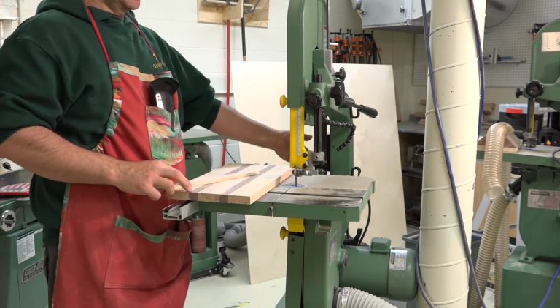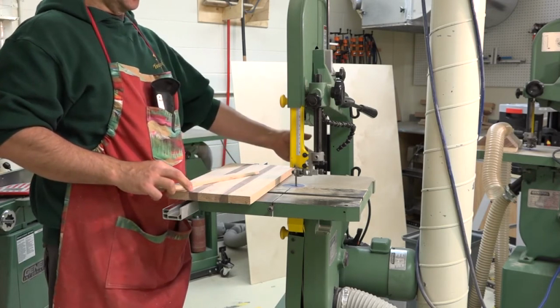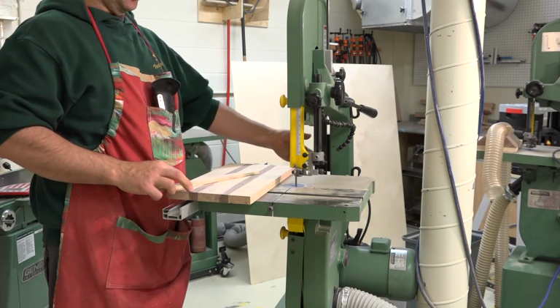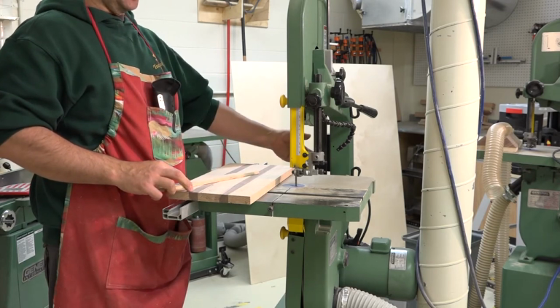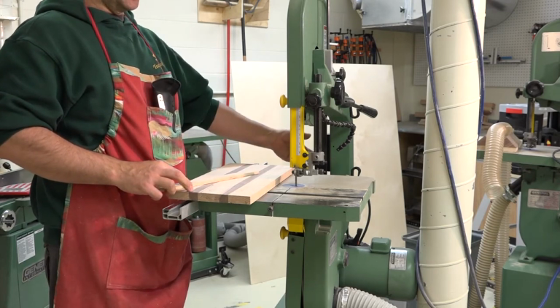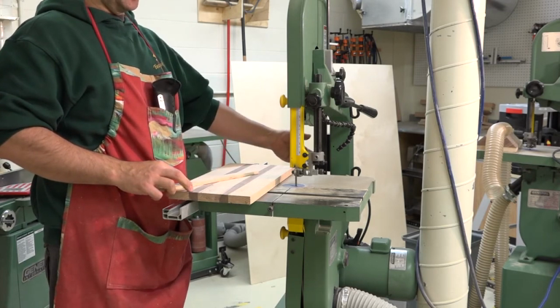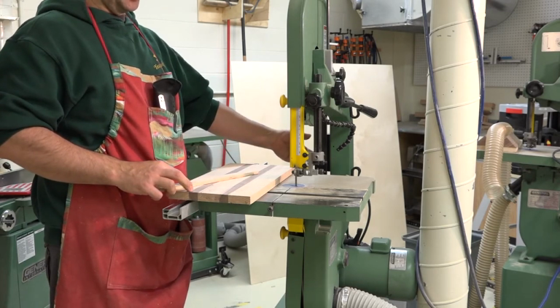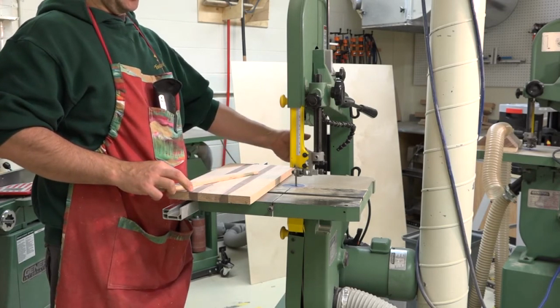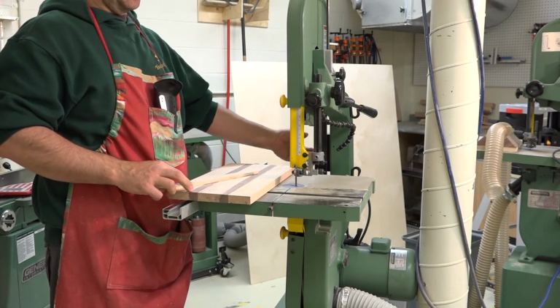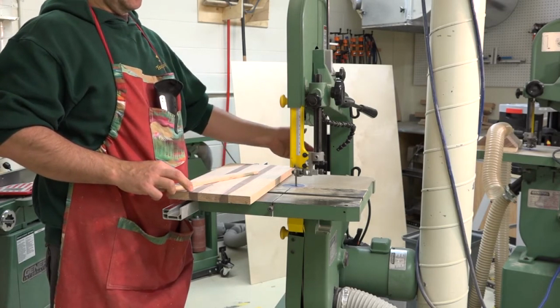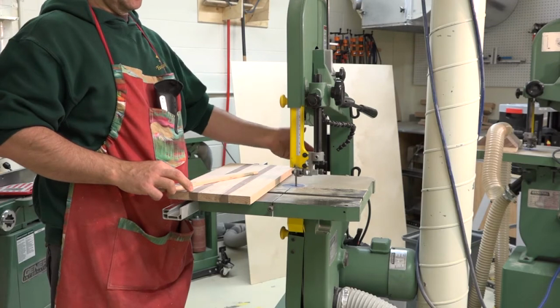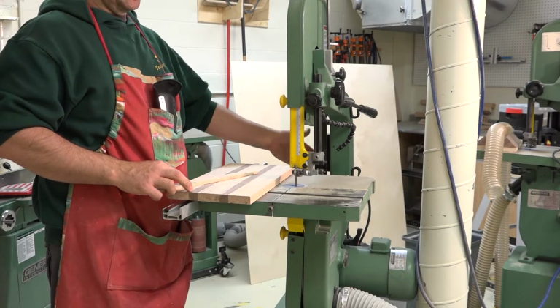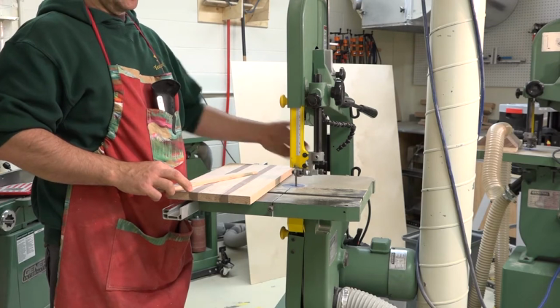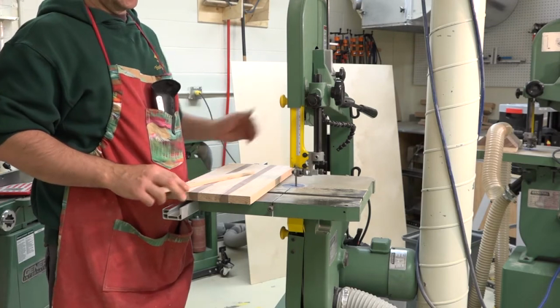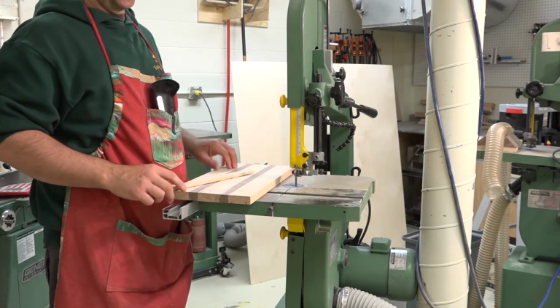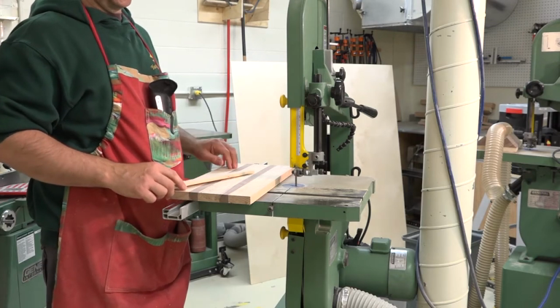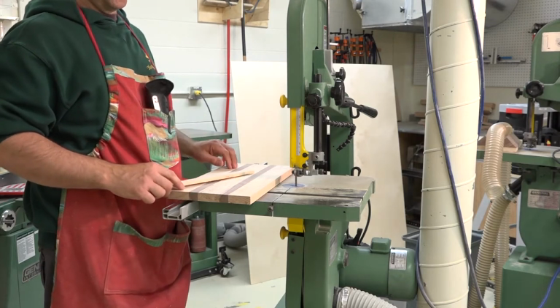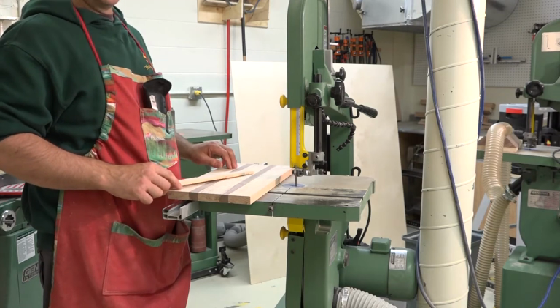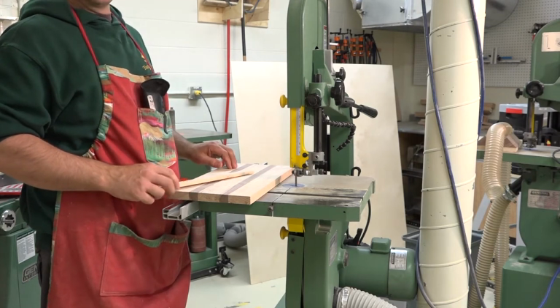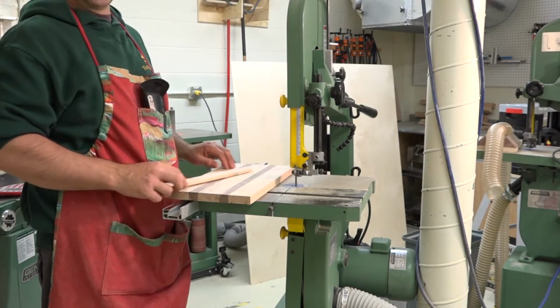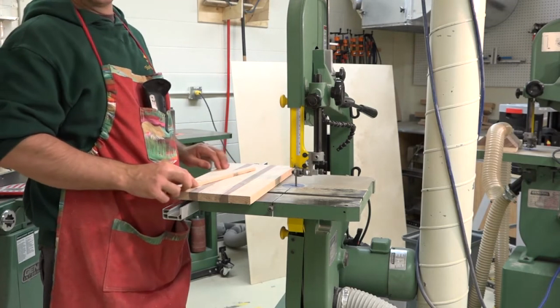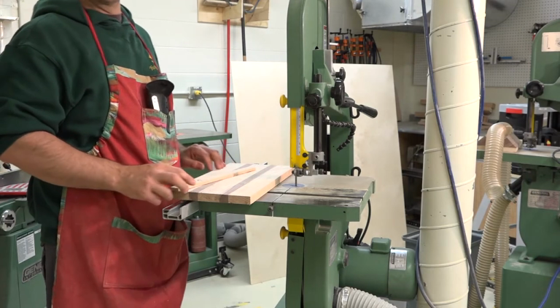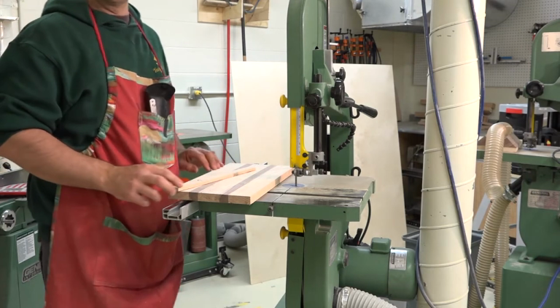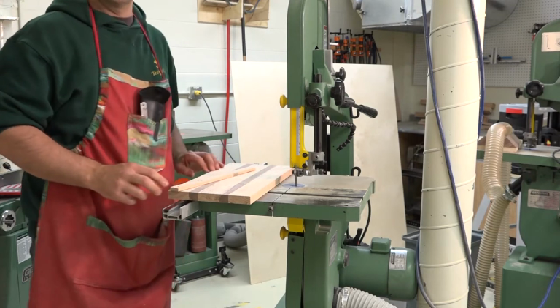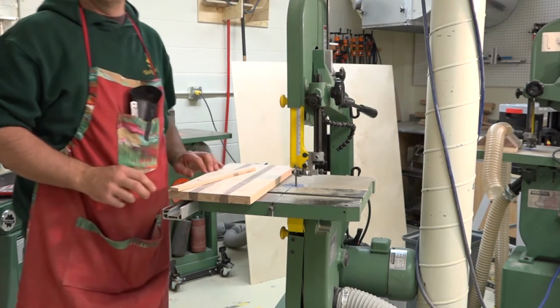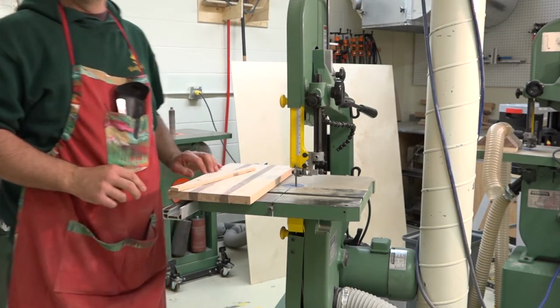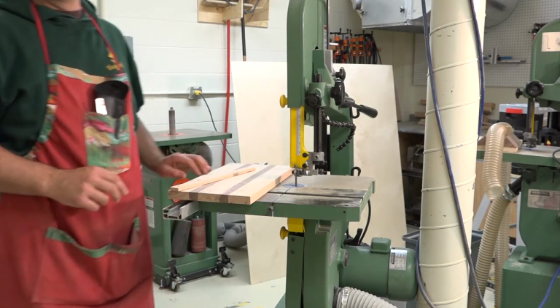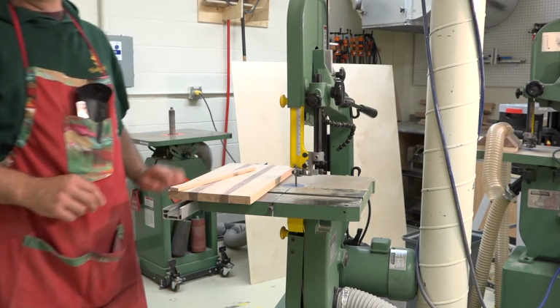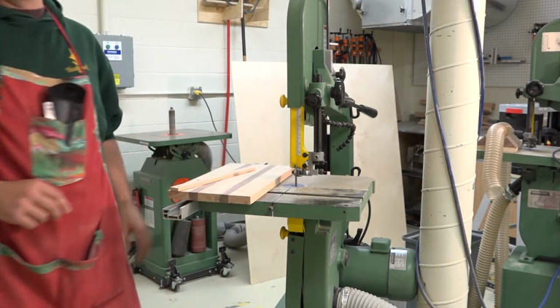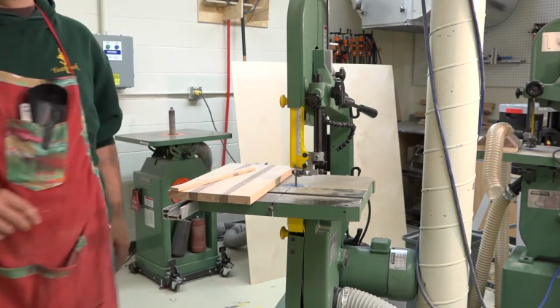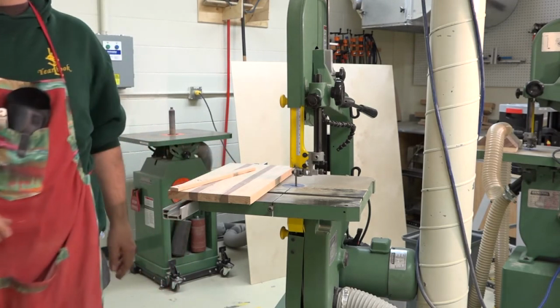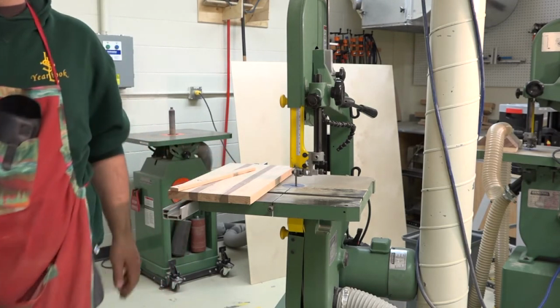Turn on the saw to check, then turn it off with the power switch. Make sure that it's working.